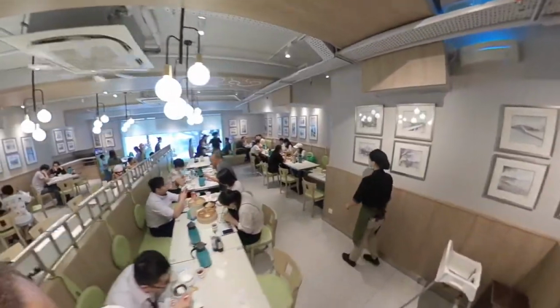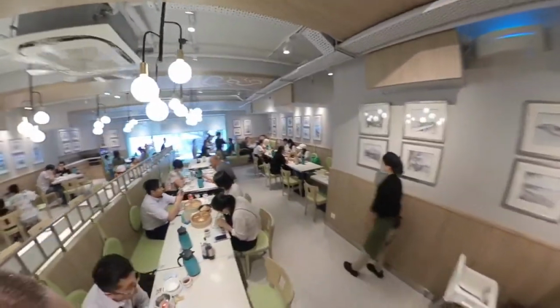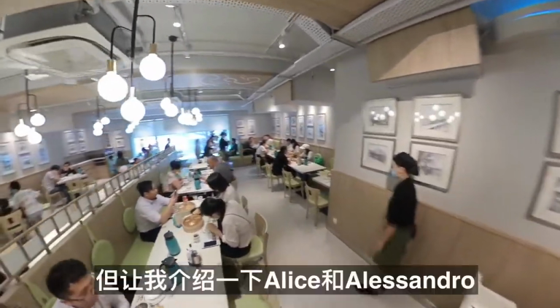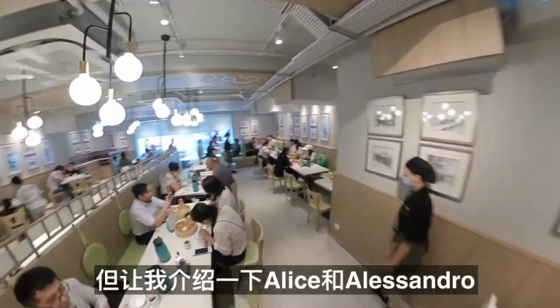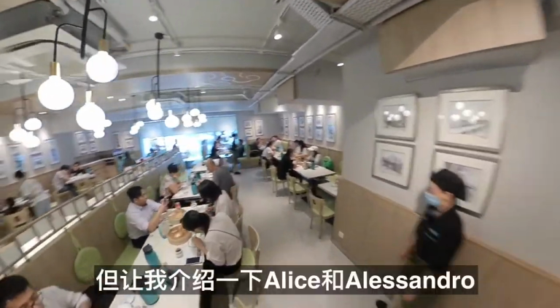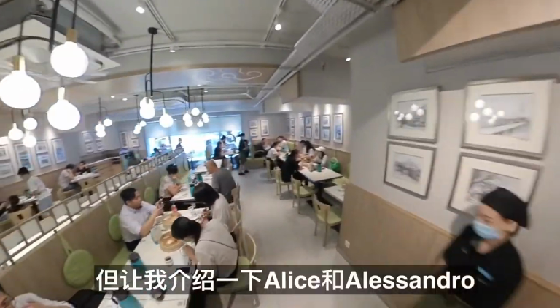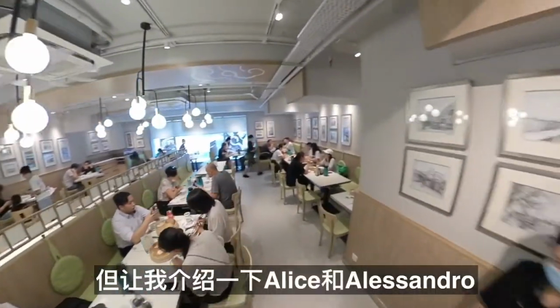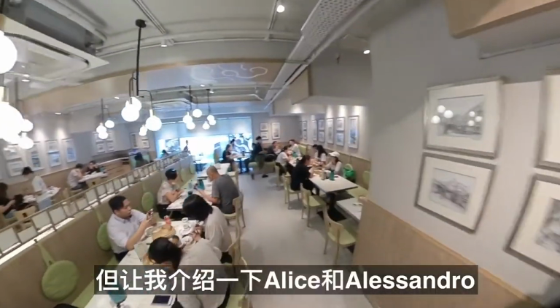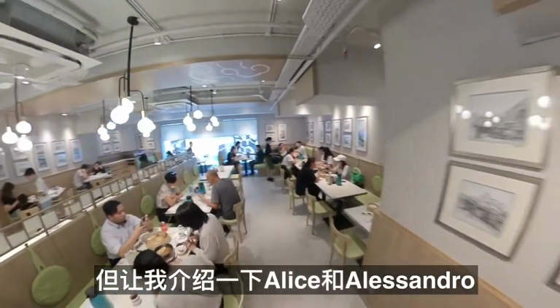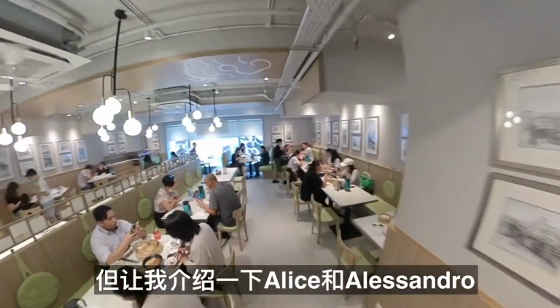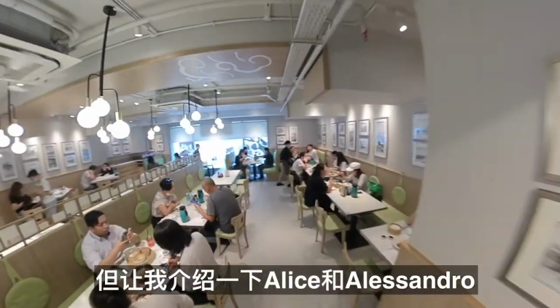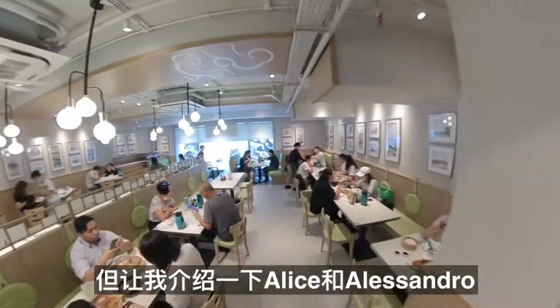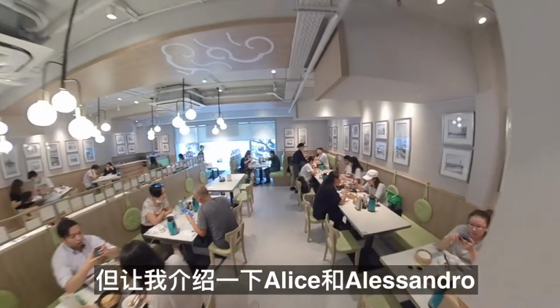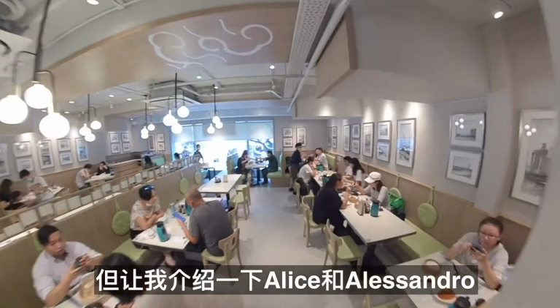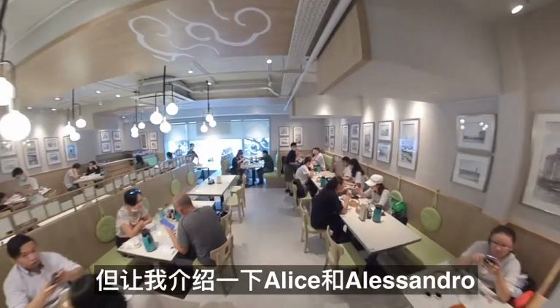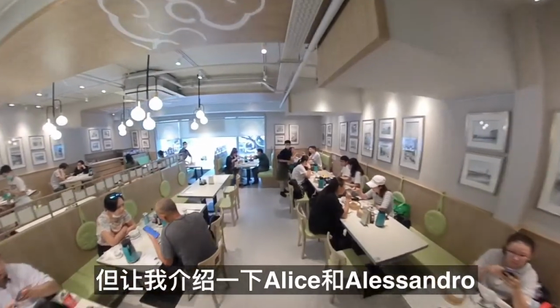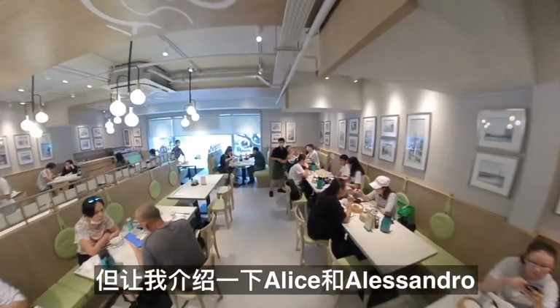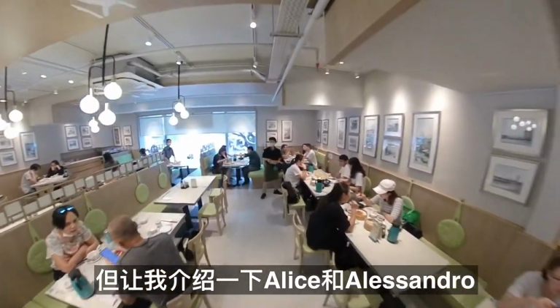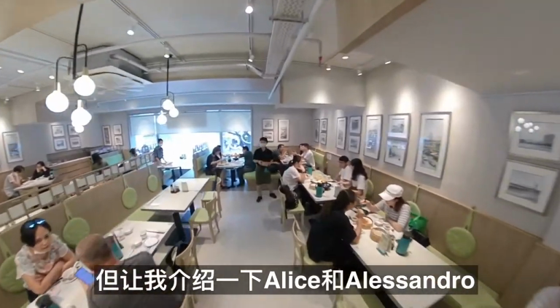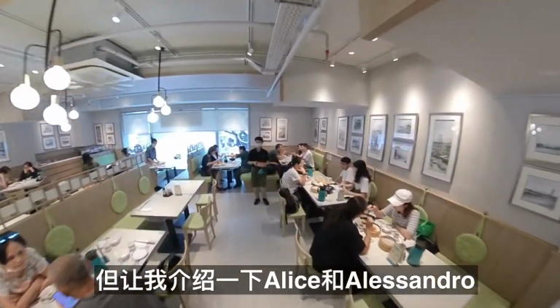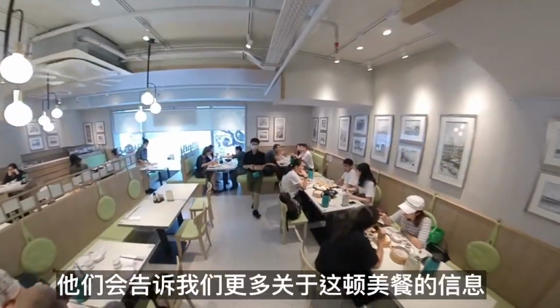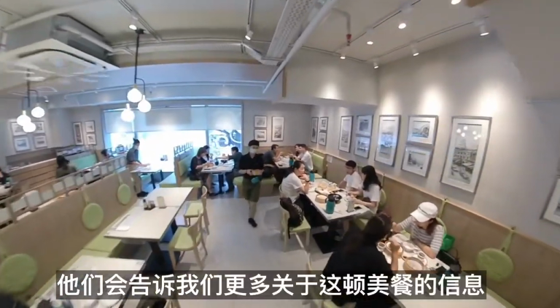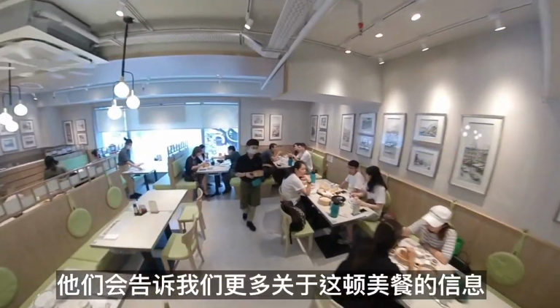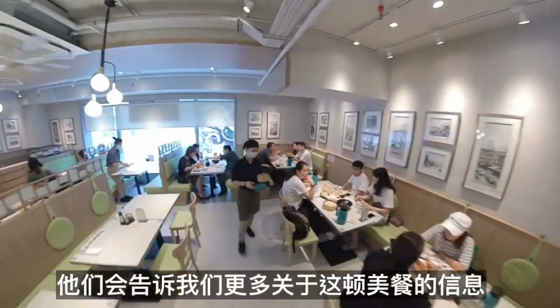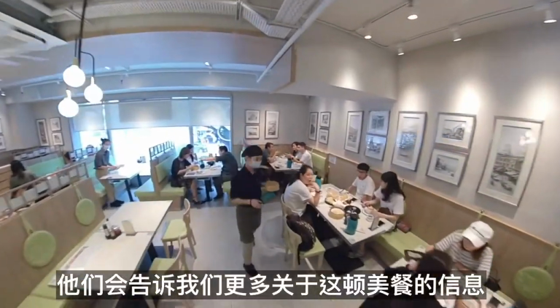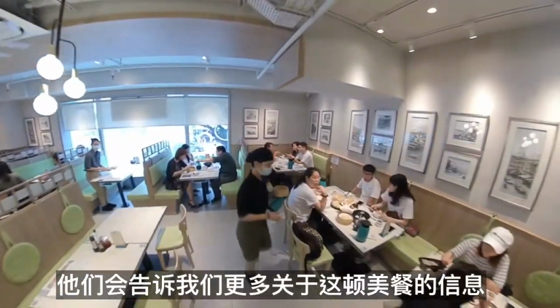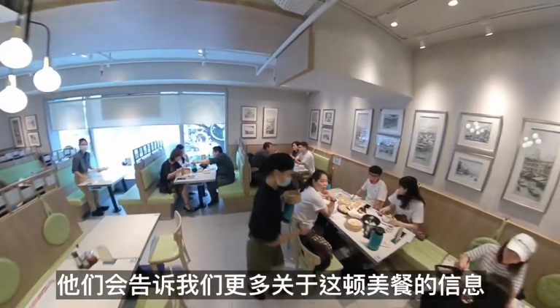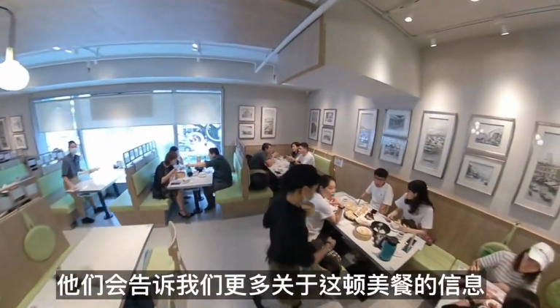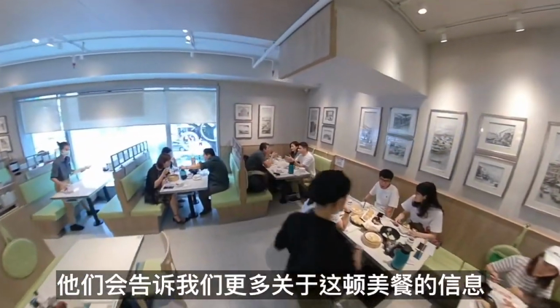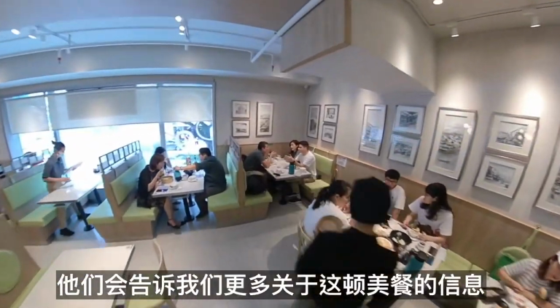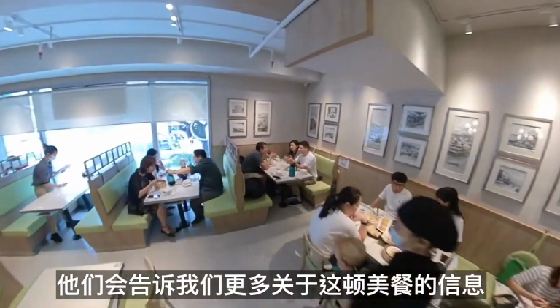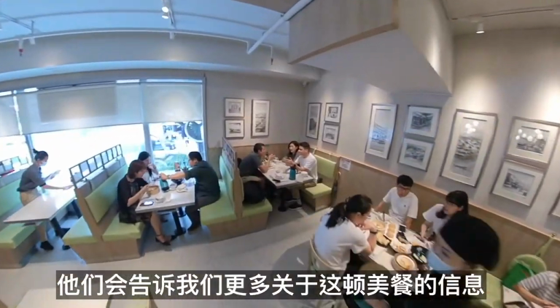Let me introduce Alice and Alessandro. They will tell us more about this fantastic meal.